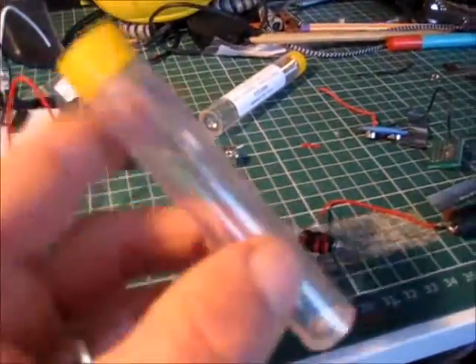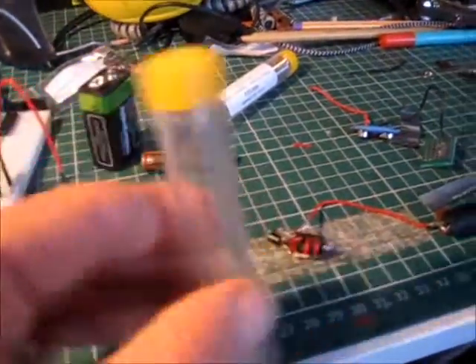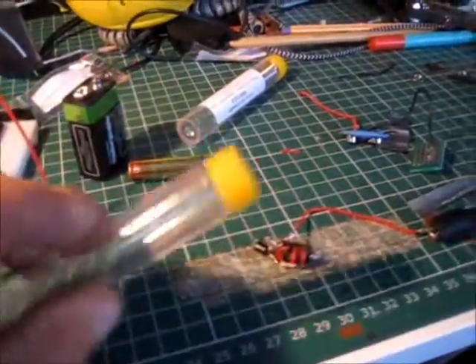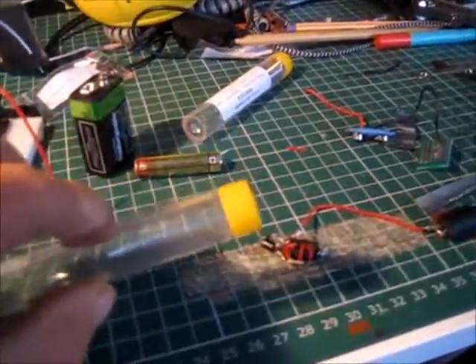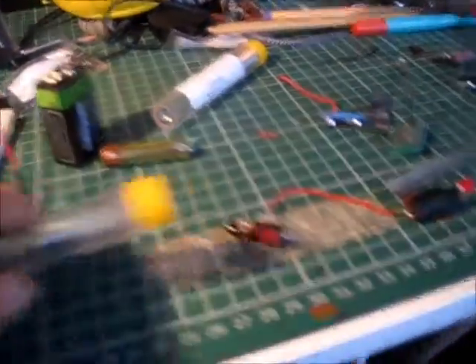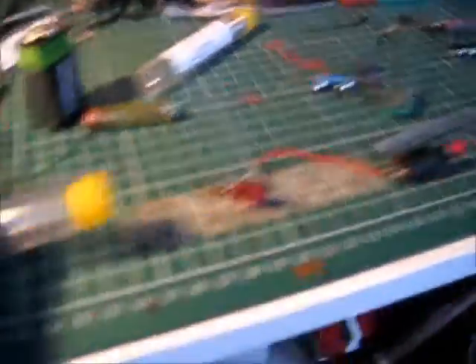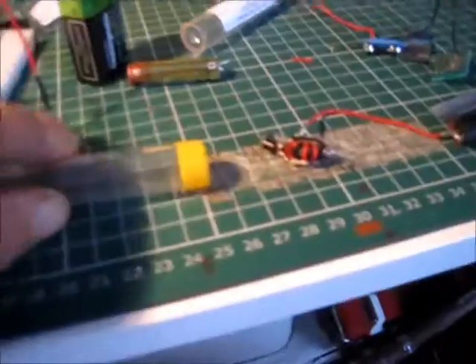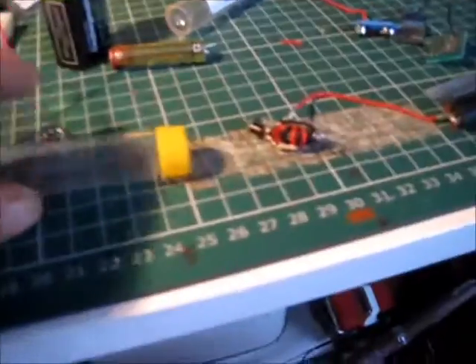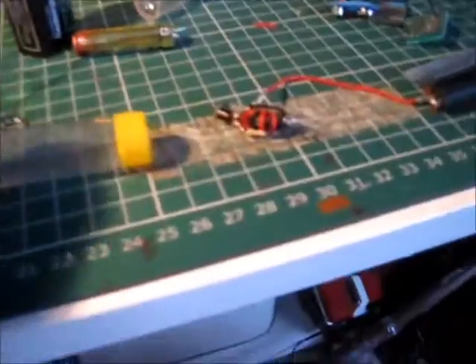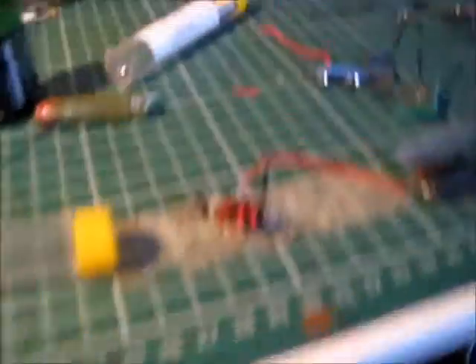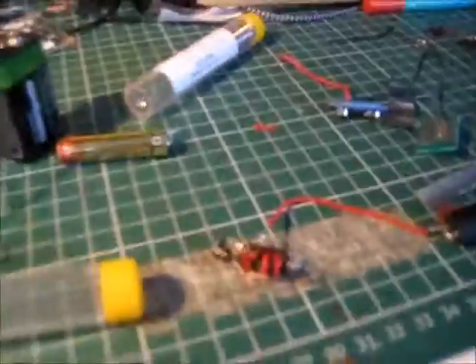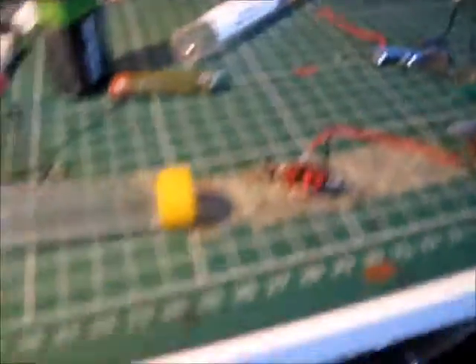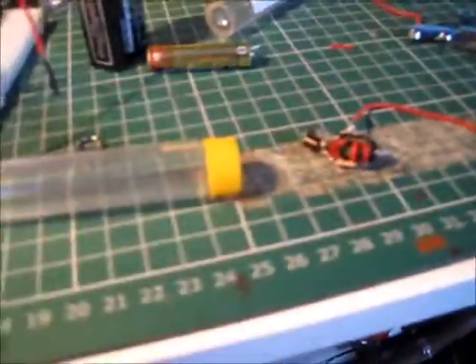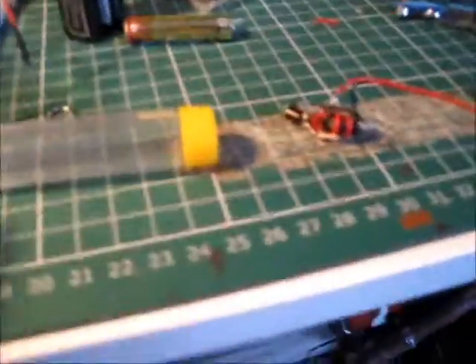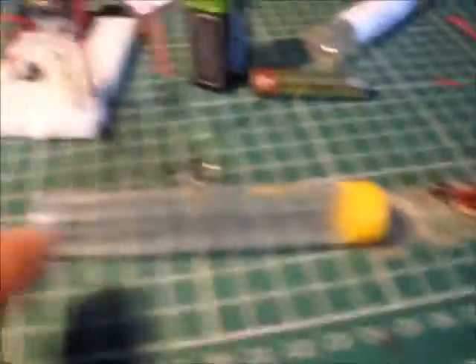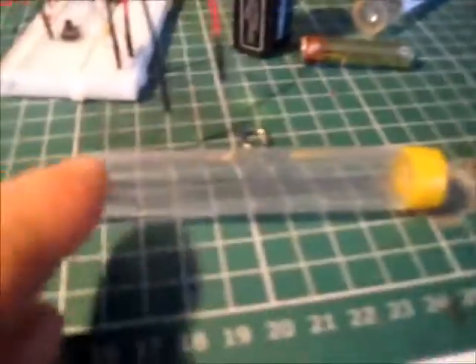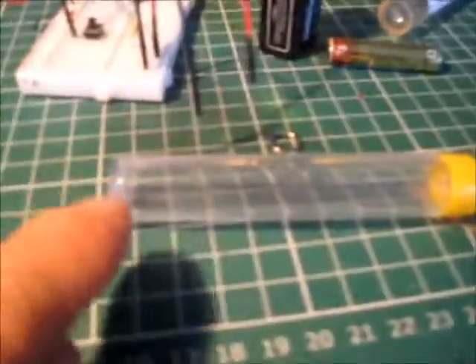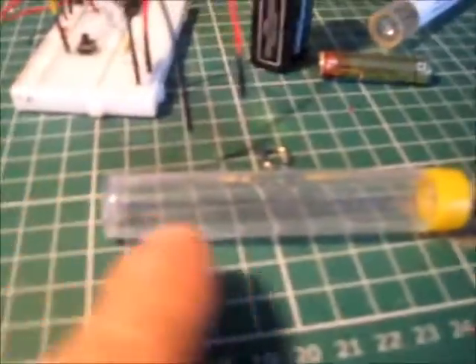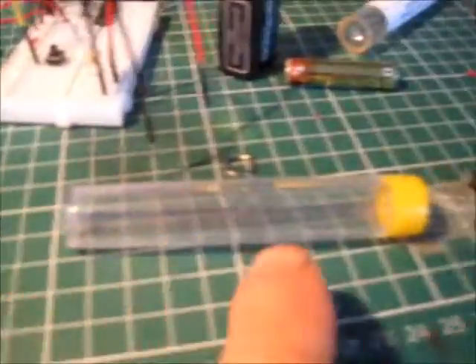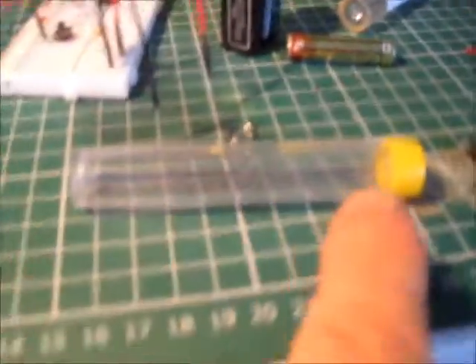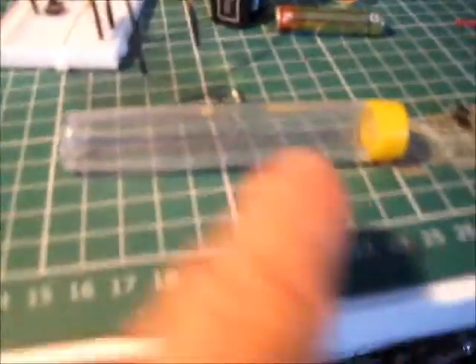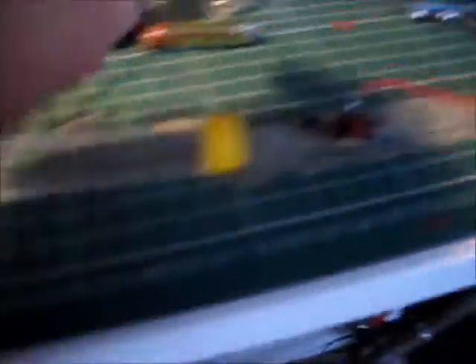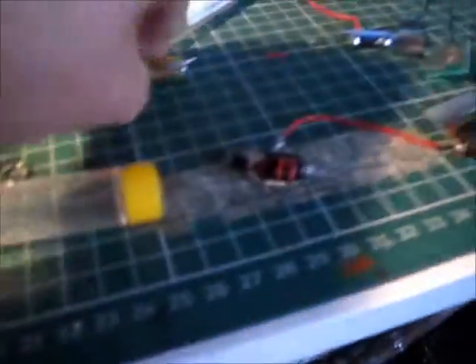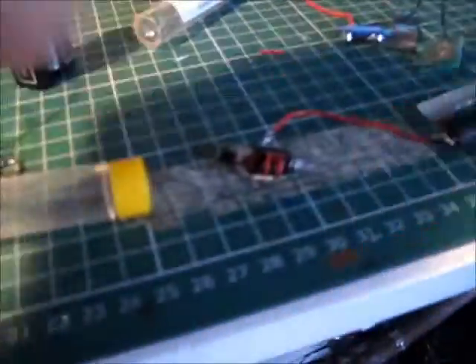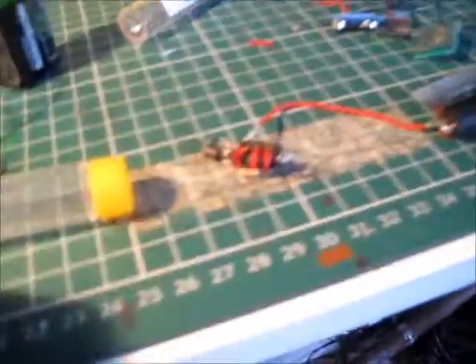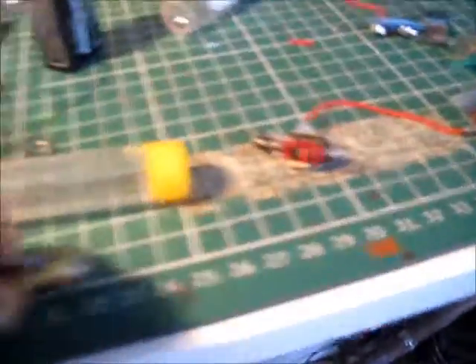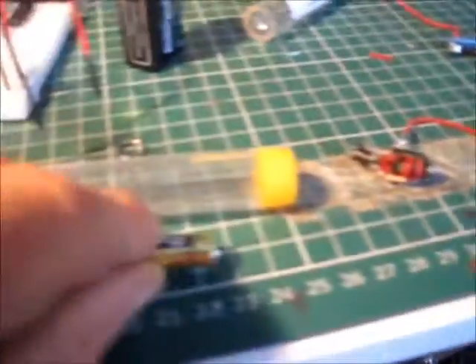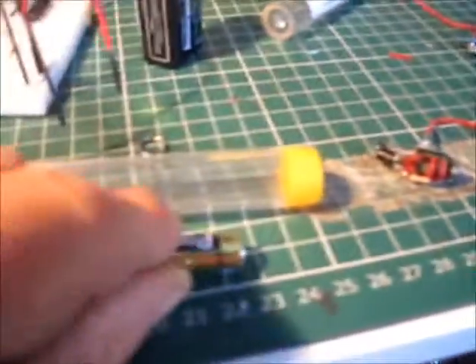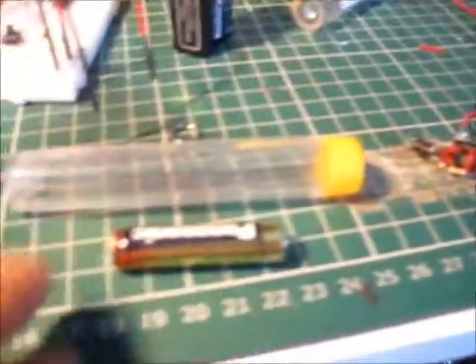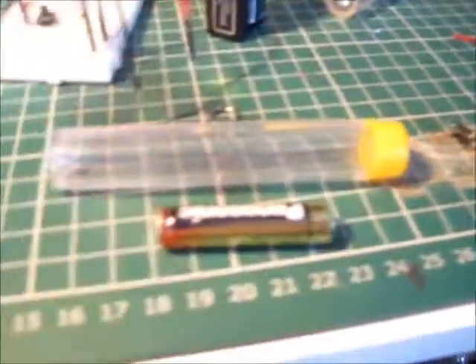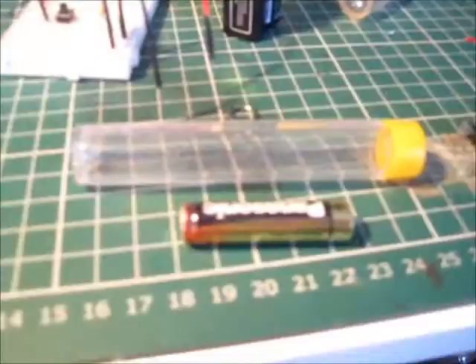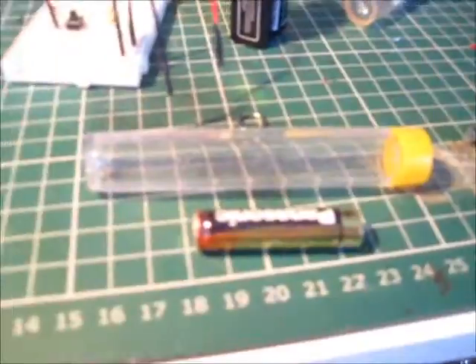It'll let light out. You can get a light in there and a battery — there we go, get a battery in there.